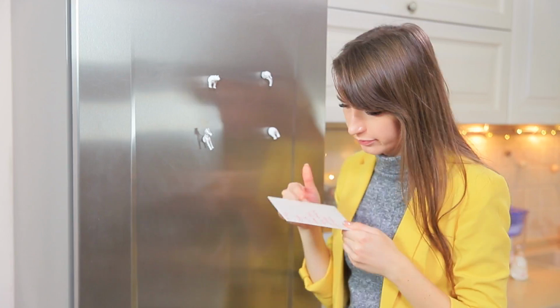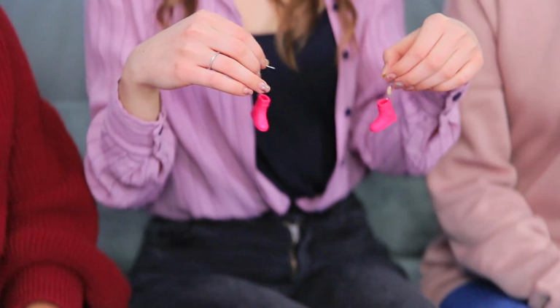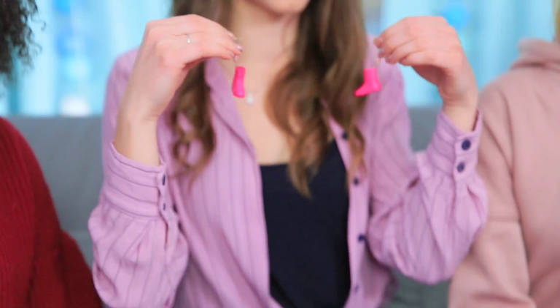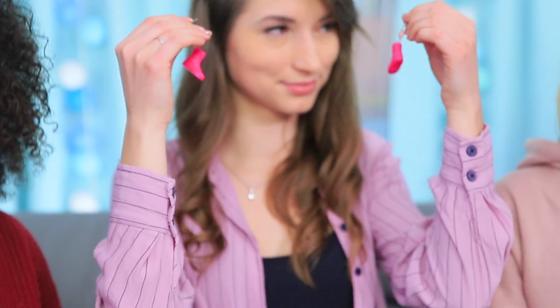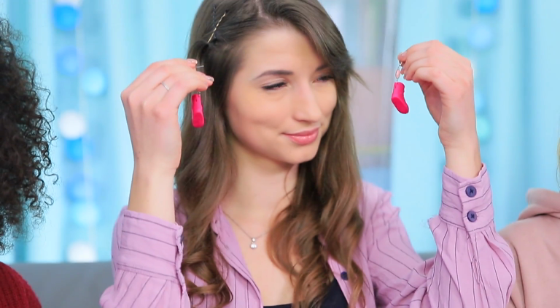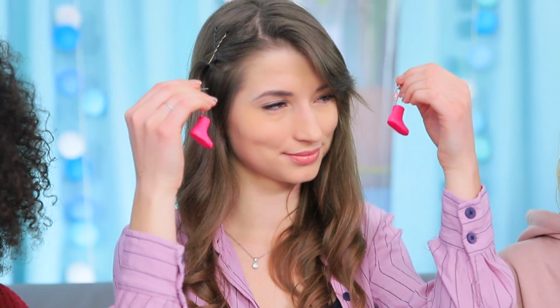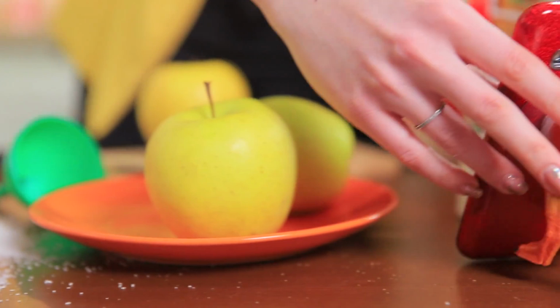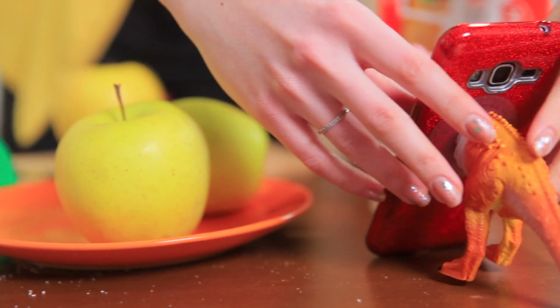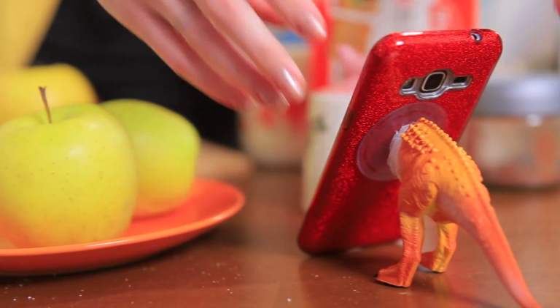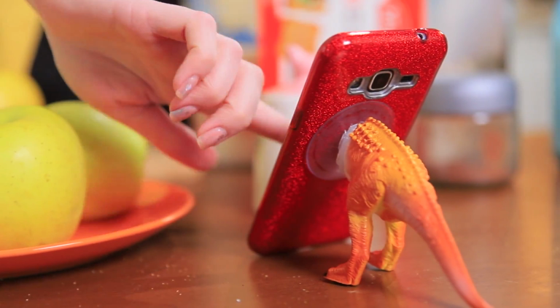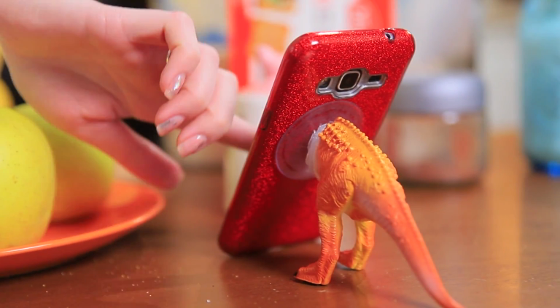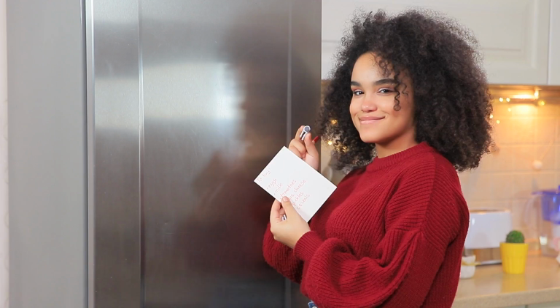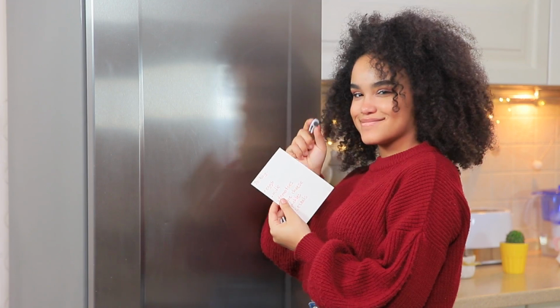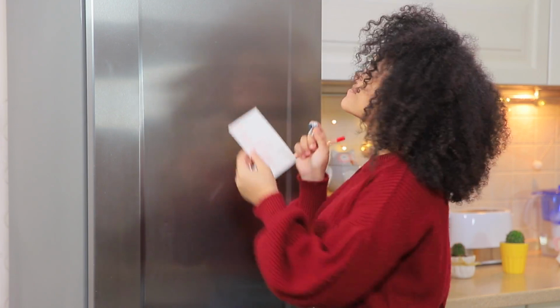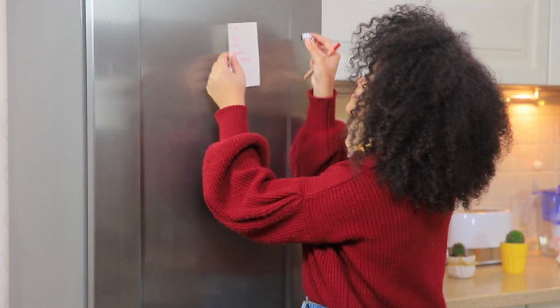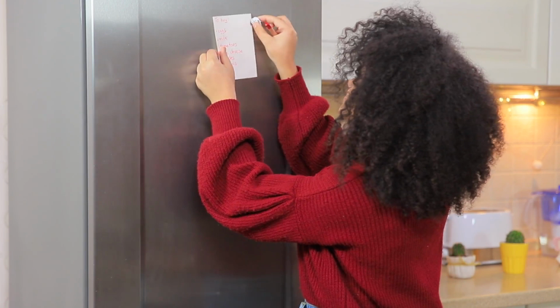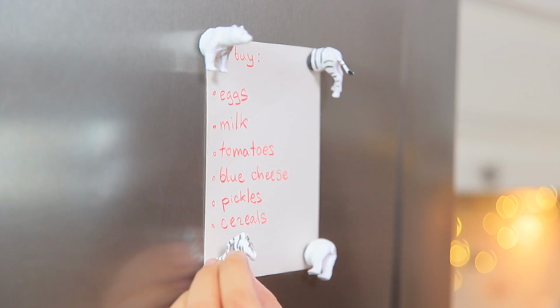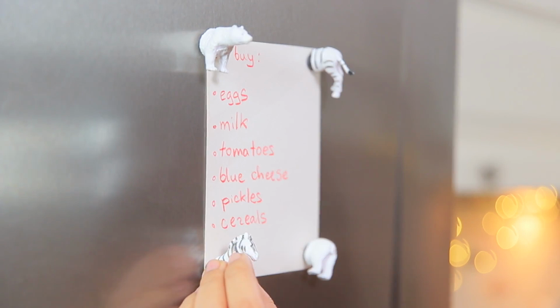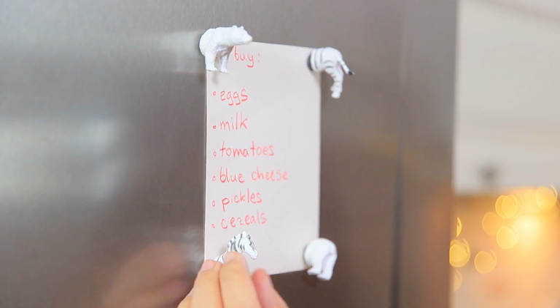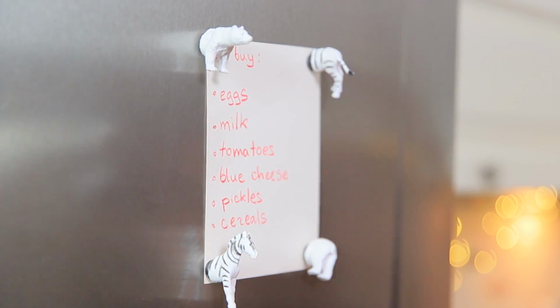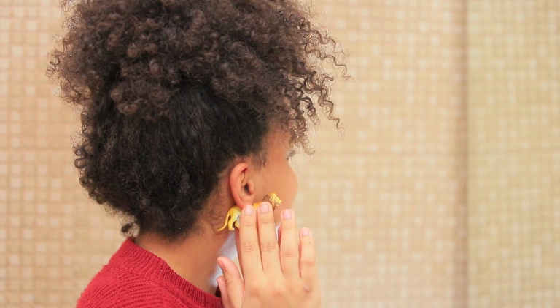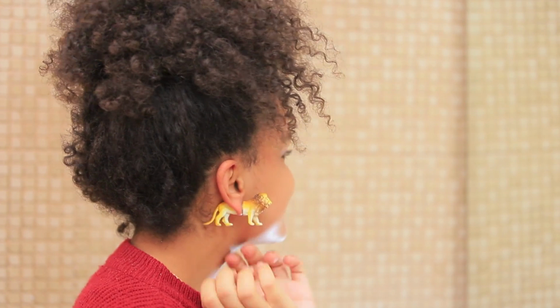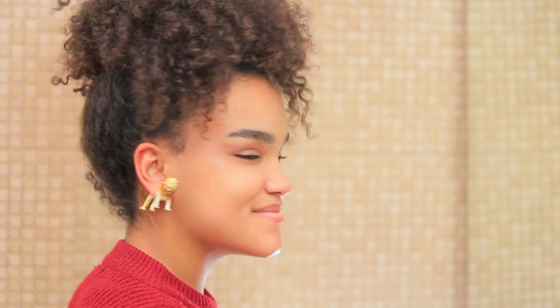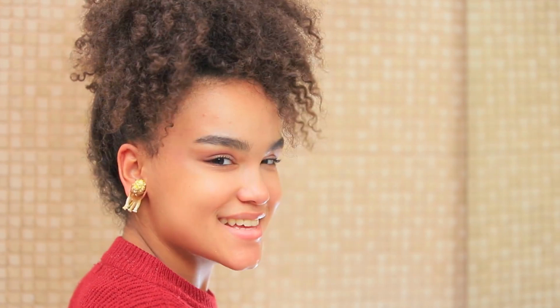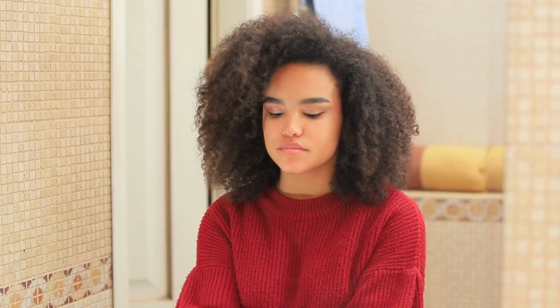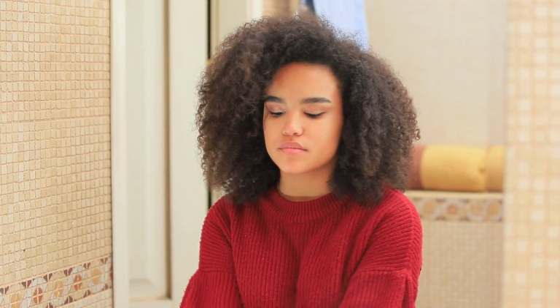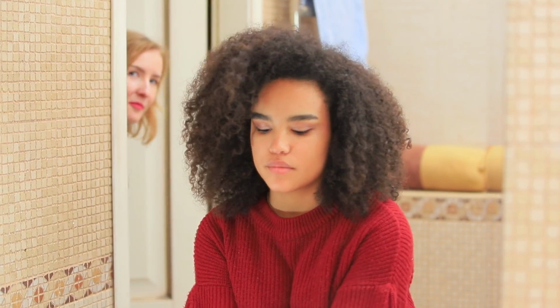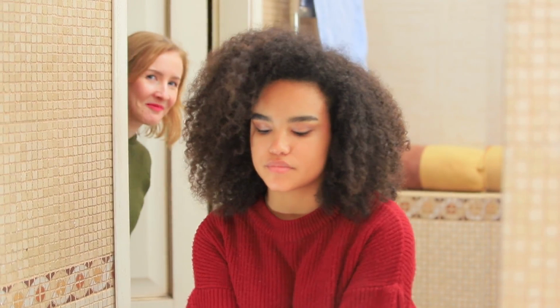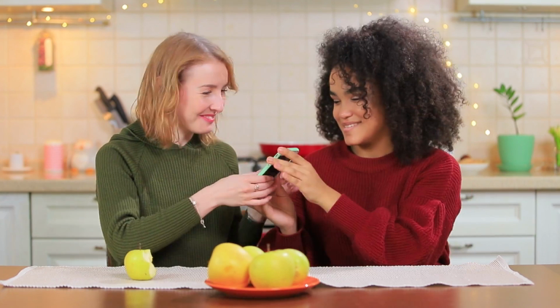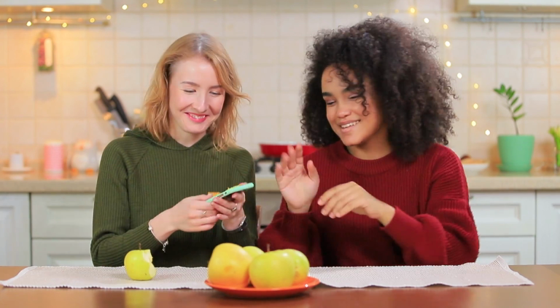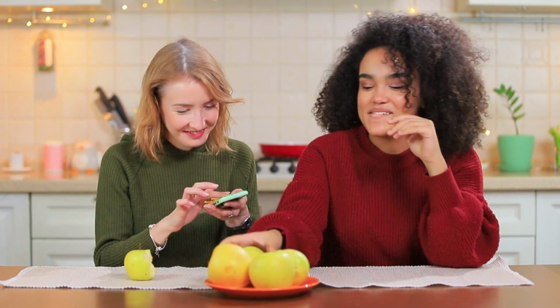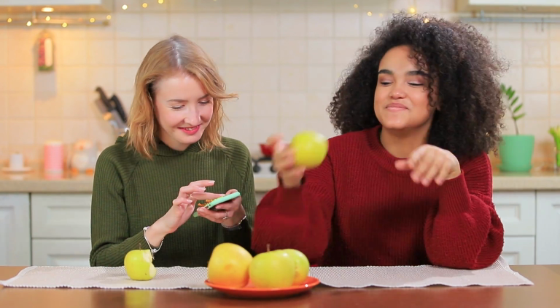DOLL ACCESSORIES, DINOSAUR DECOR, AND AN ENTIRE MAGNET ZOO? Watch our new video with life hacks for old toys!